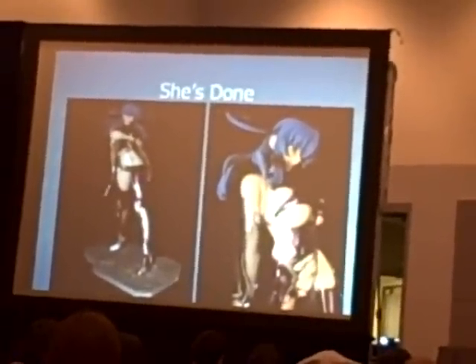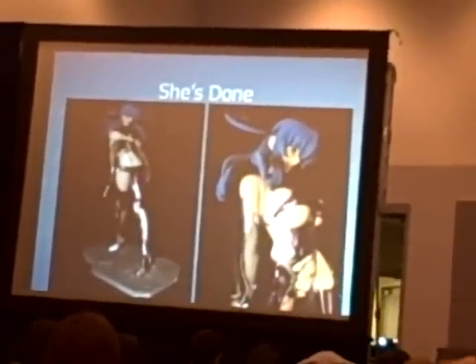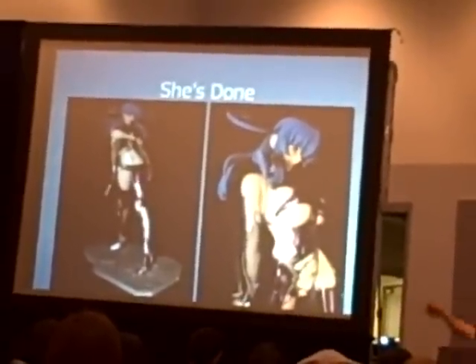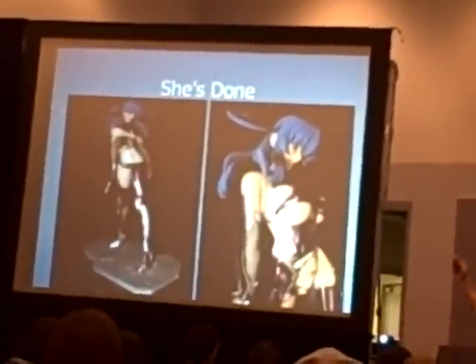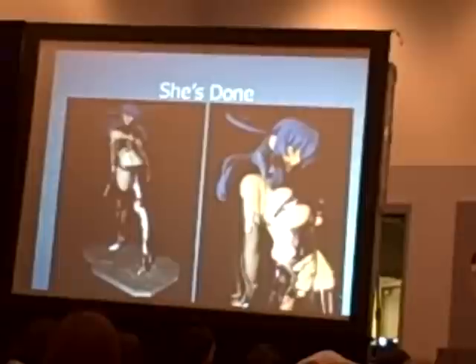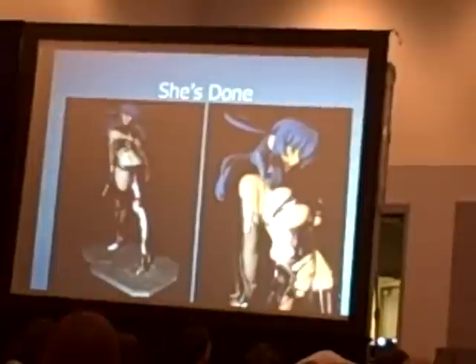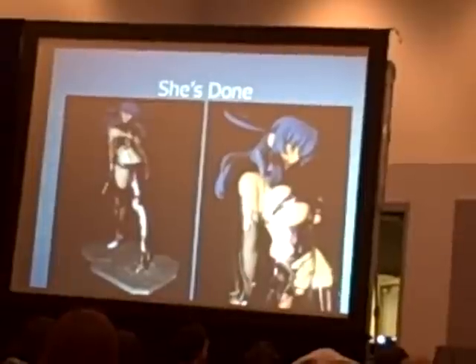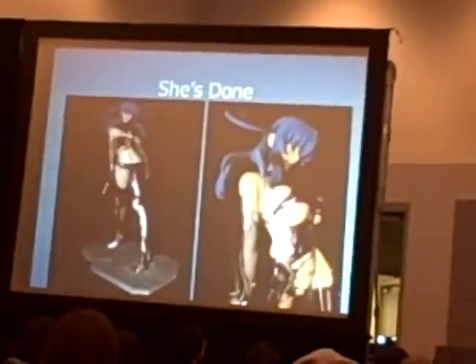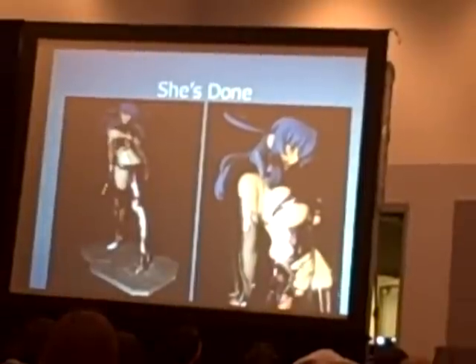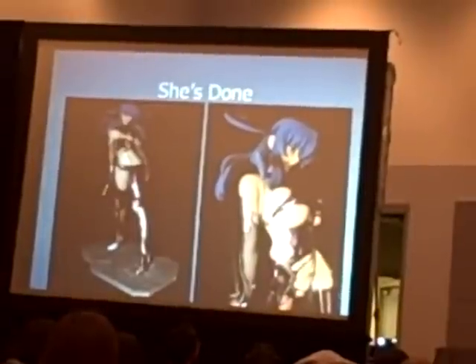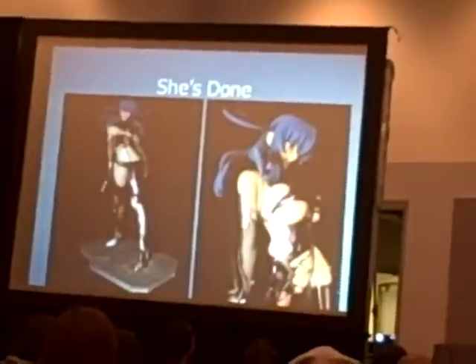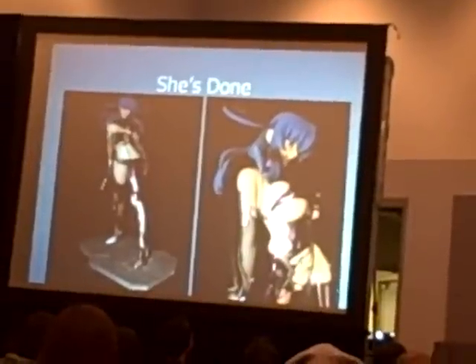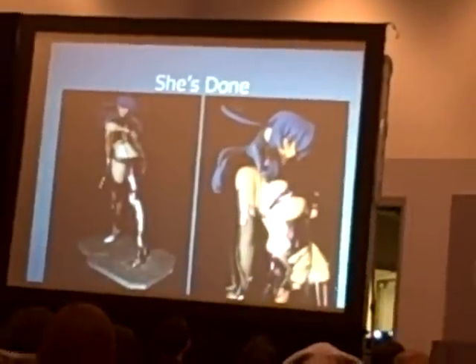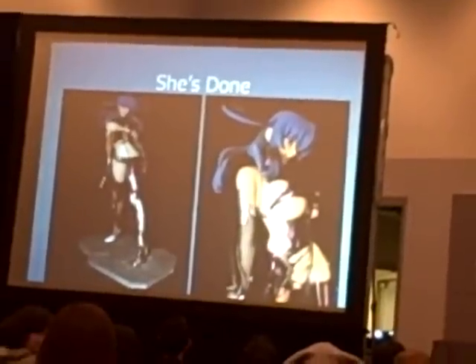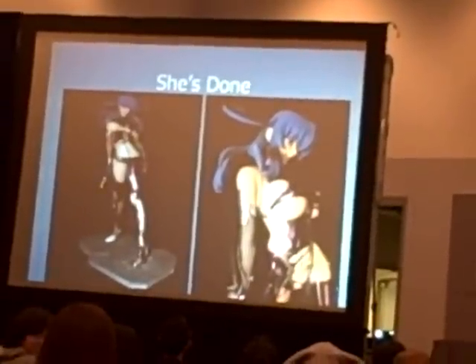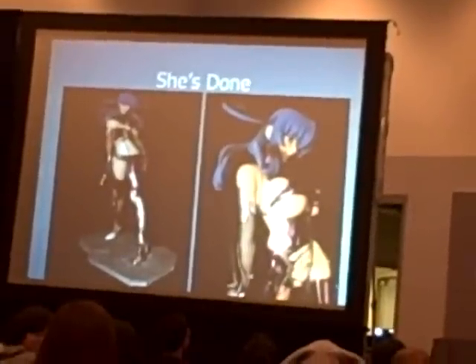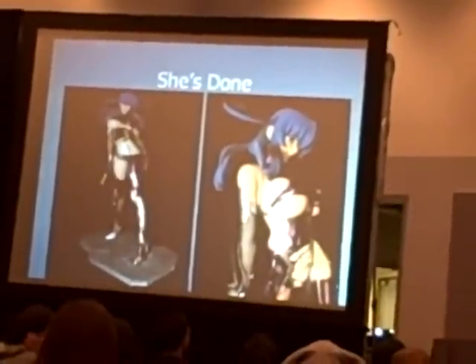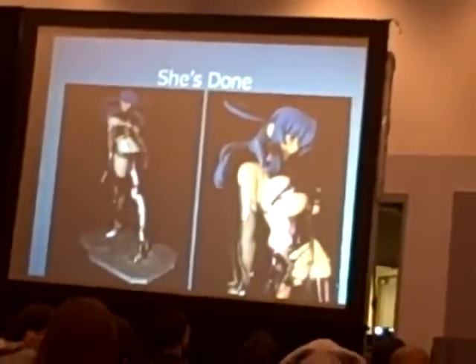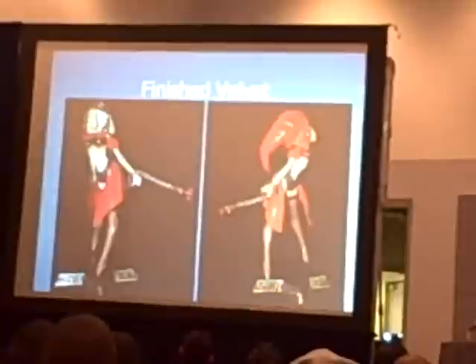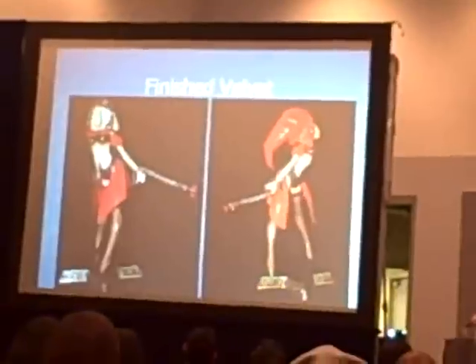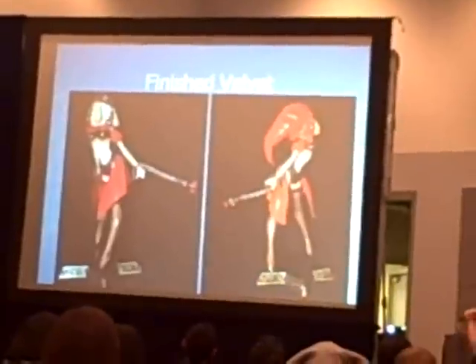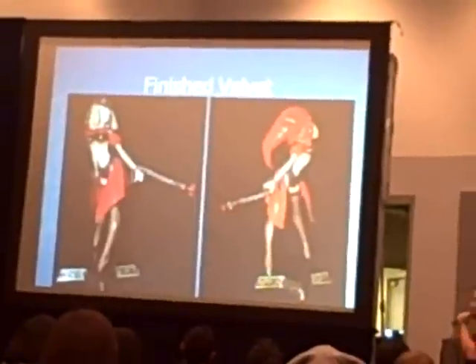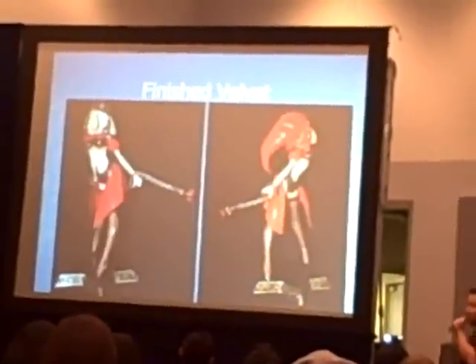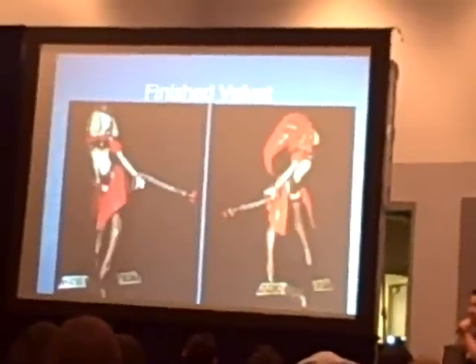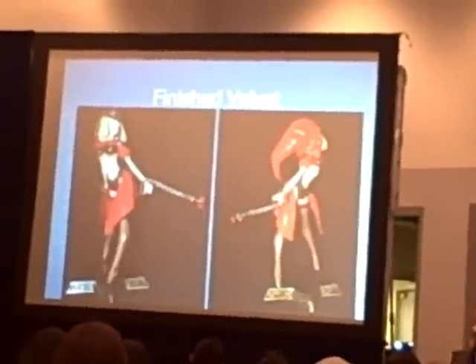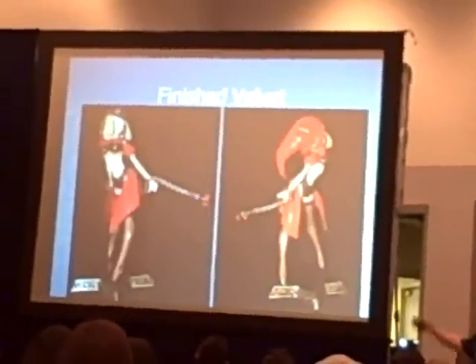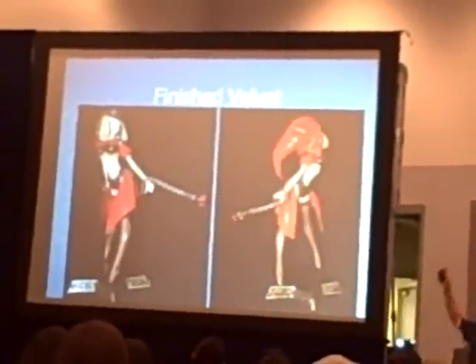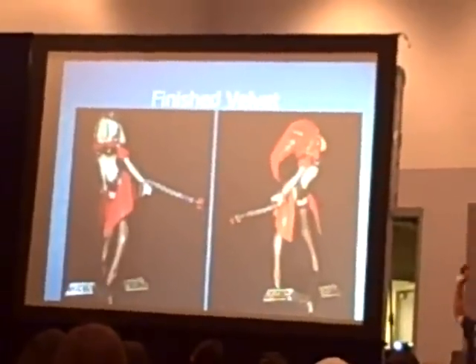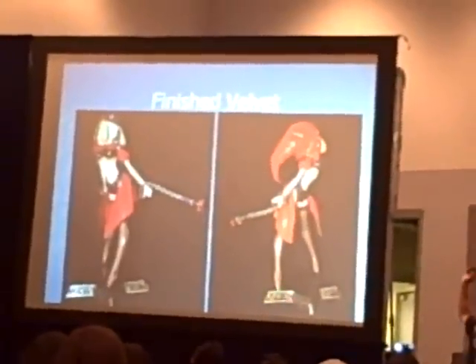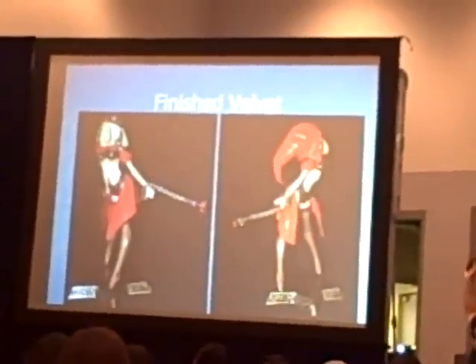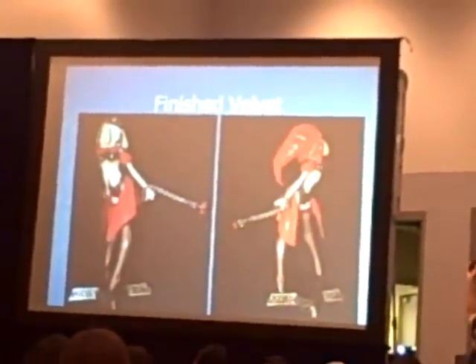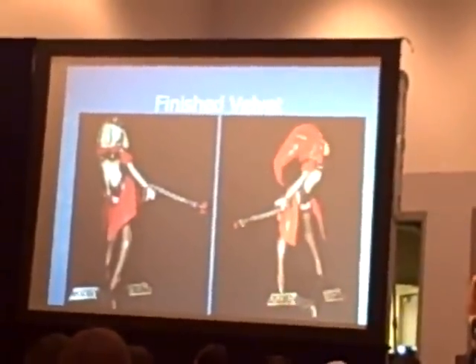Now how many of you guys know what anime this is from? How many of you guys want to see what her underwear looks like?